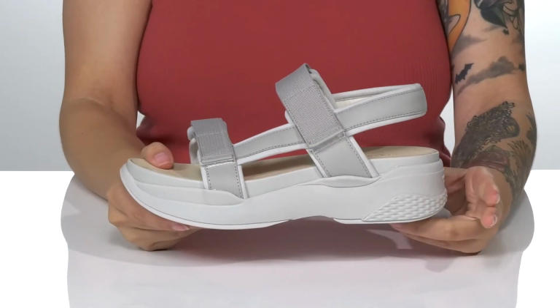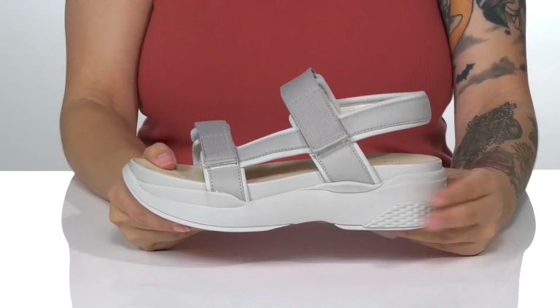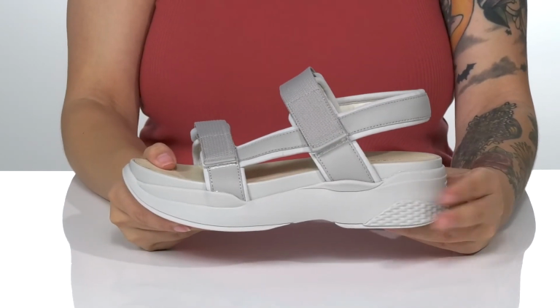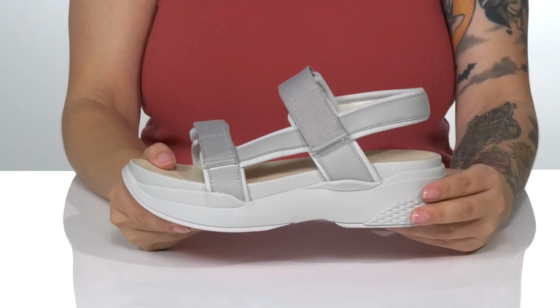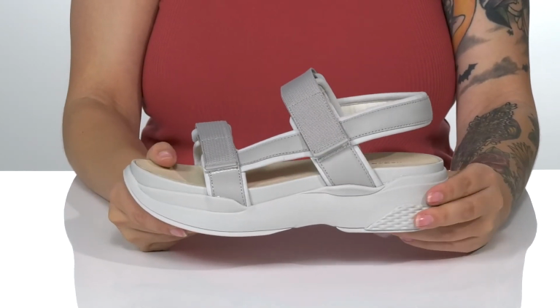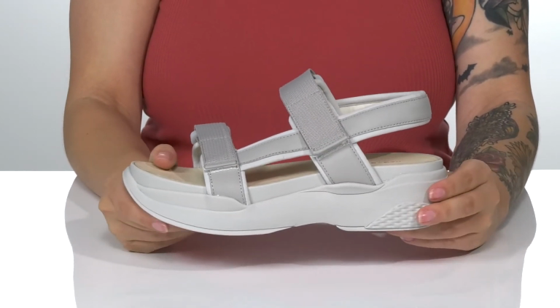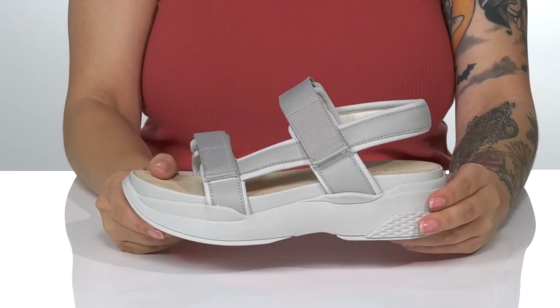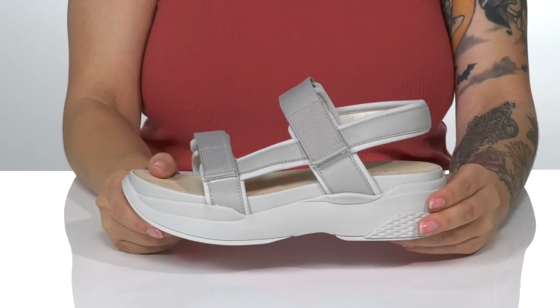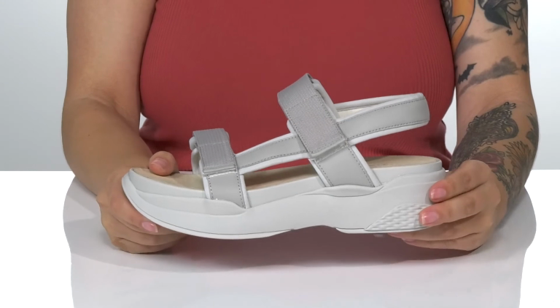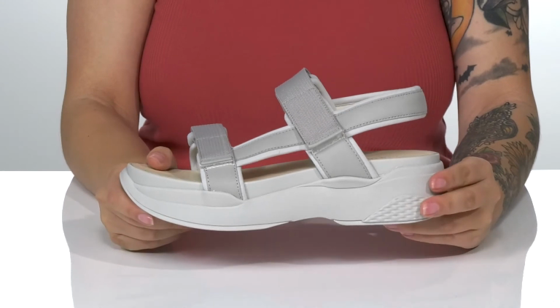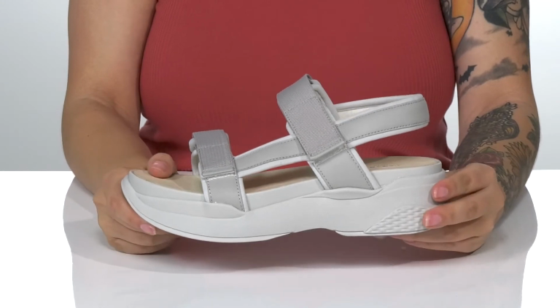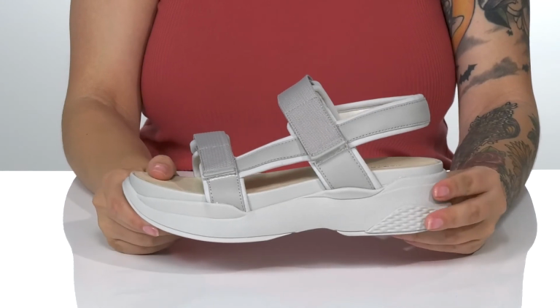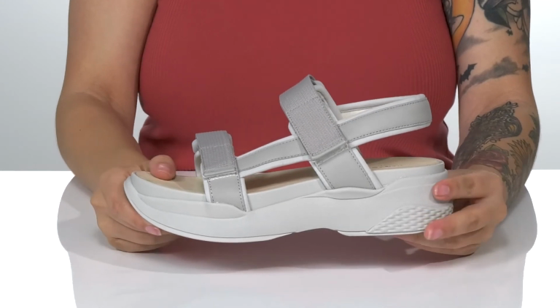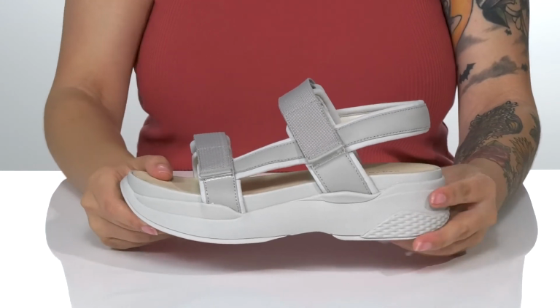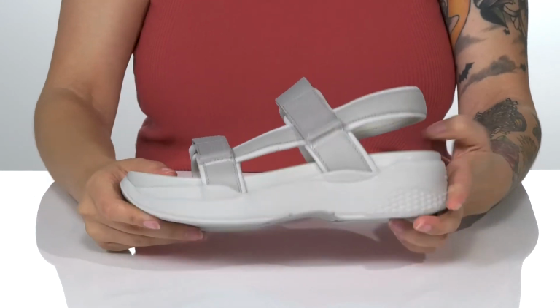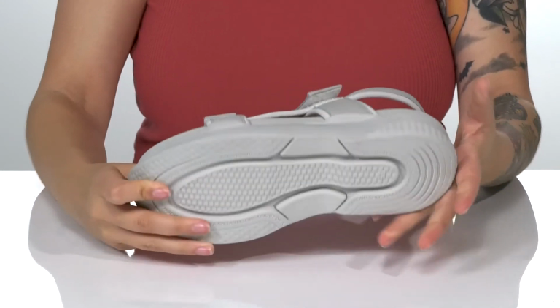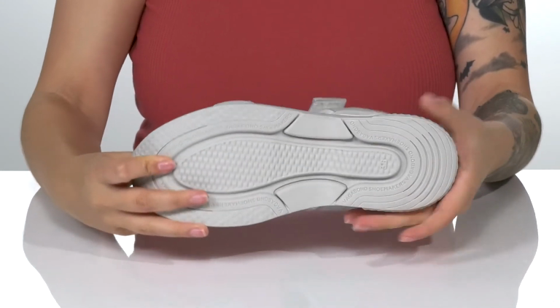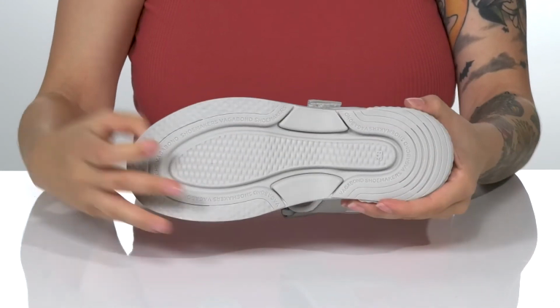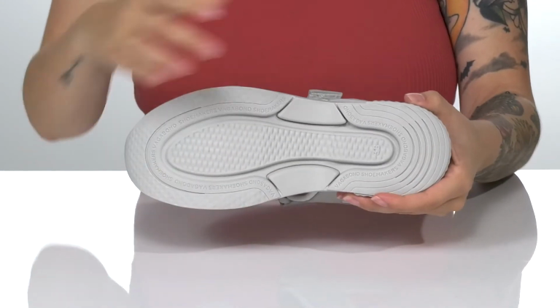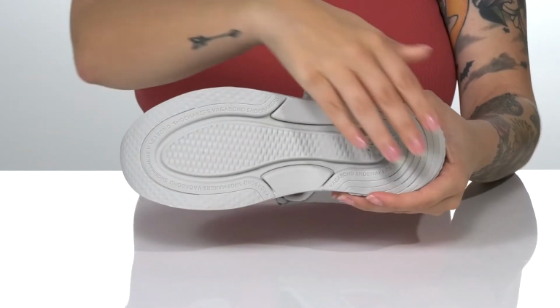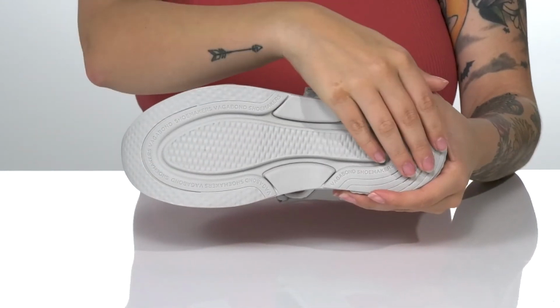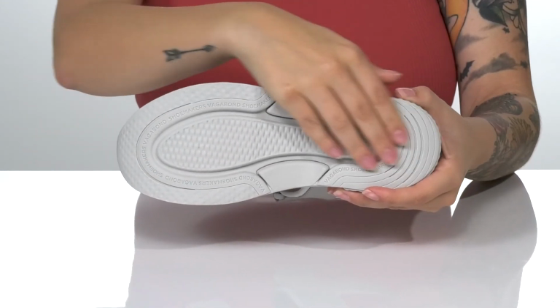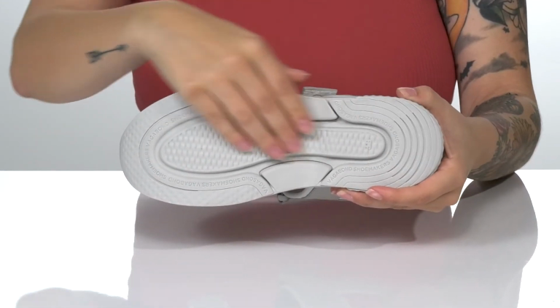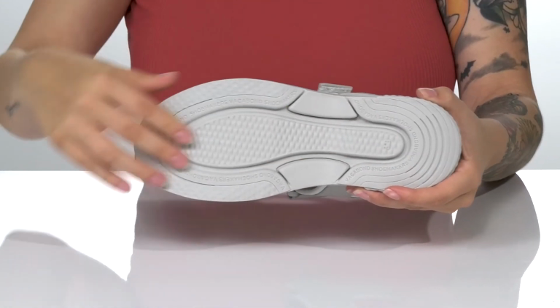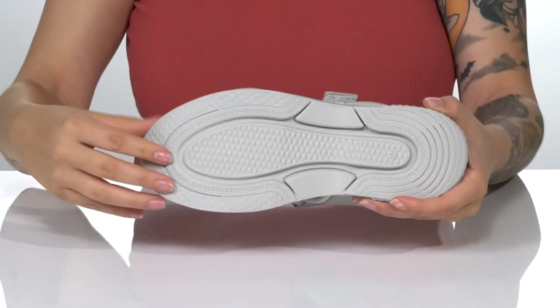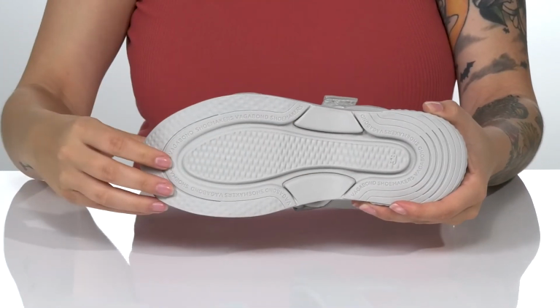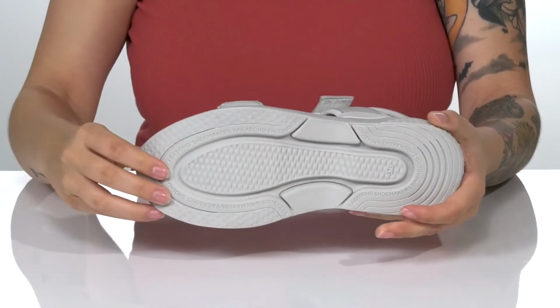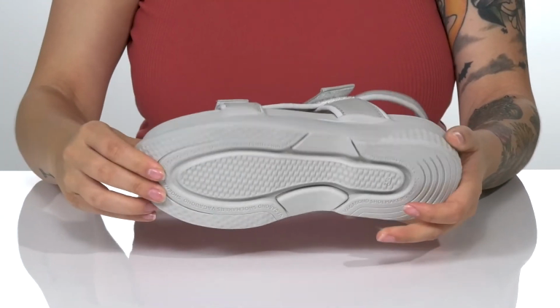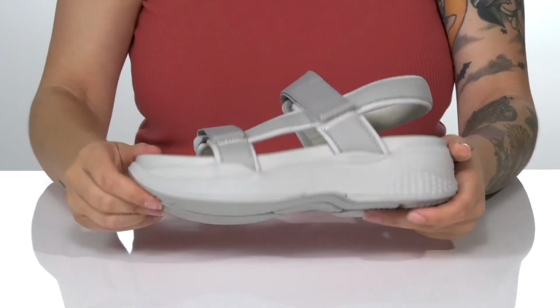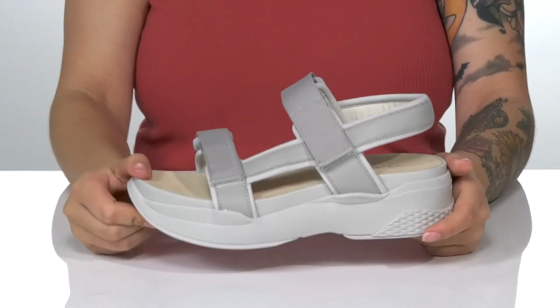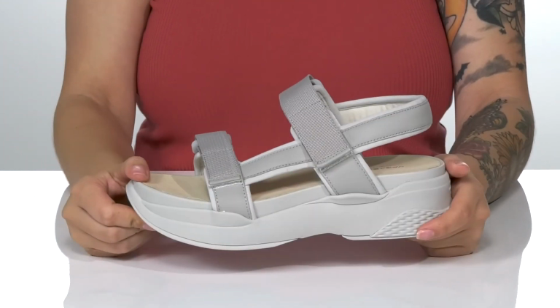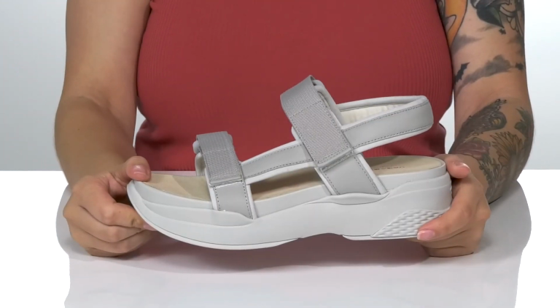That cushioned midsole will boost you up around 2.5 inches in height, and underneath there is a lightly textured outsole for traction.